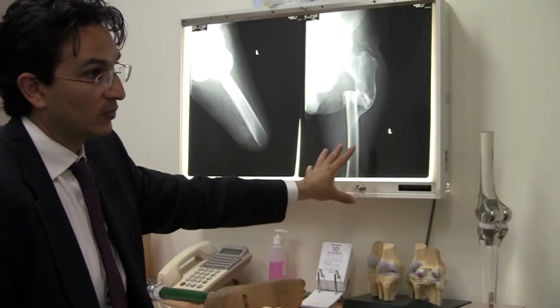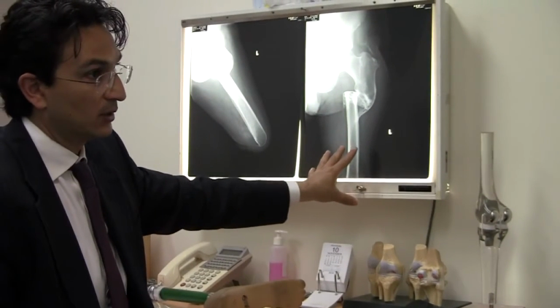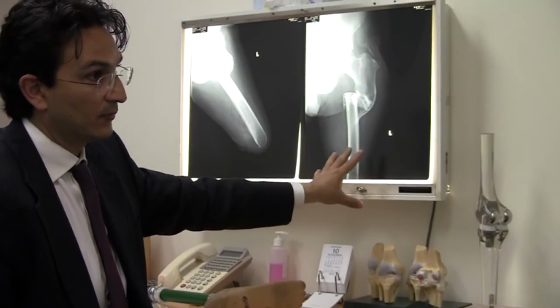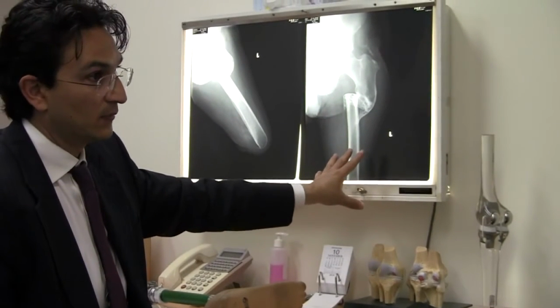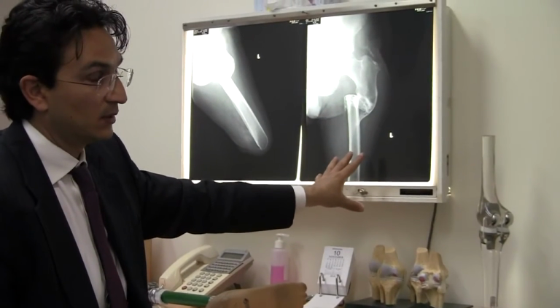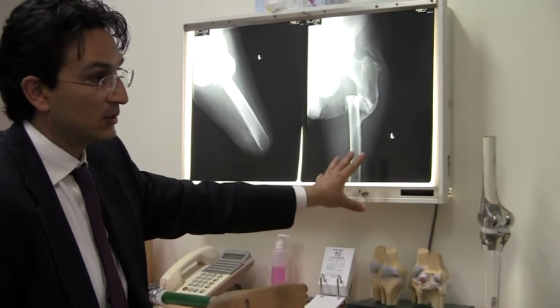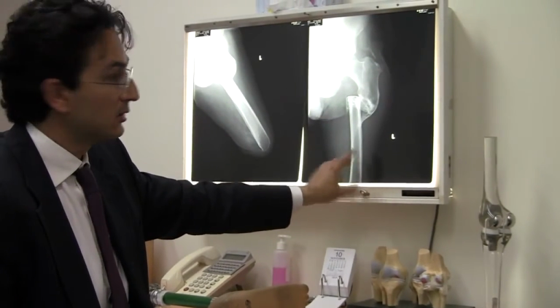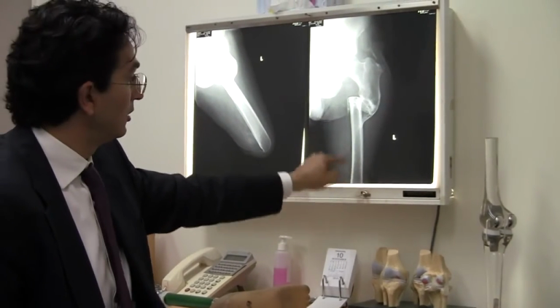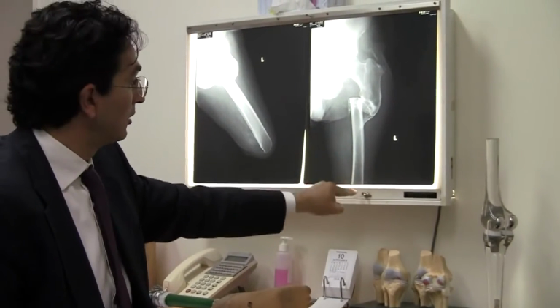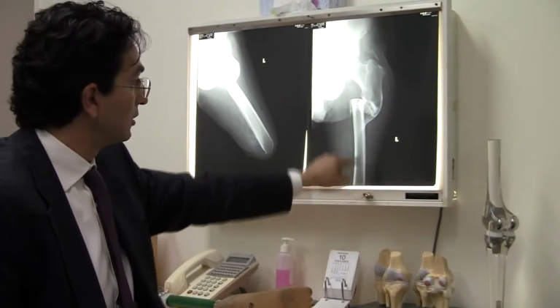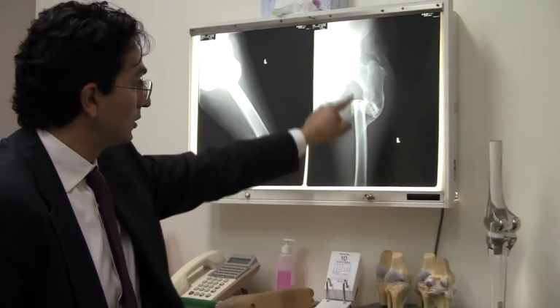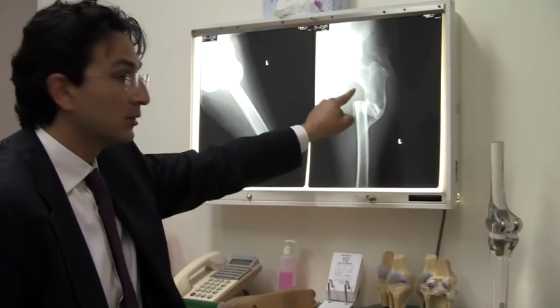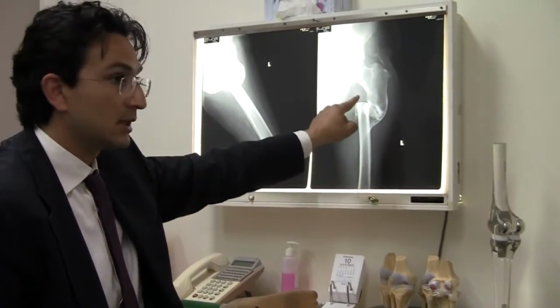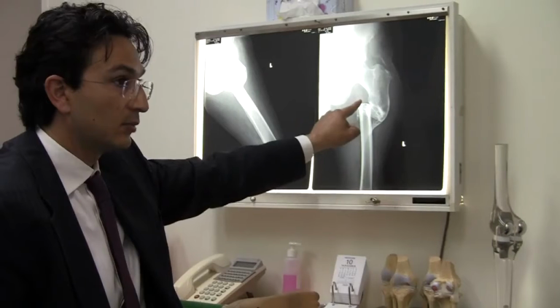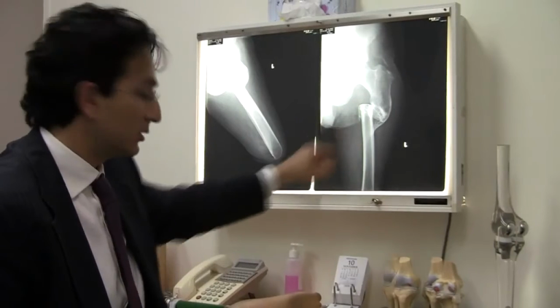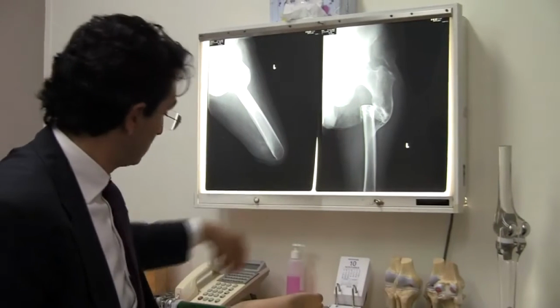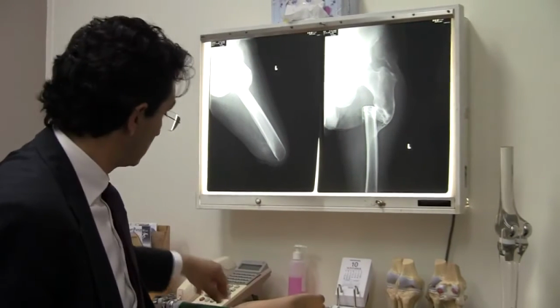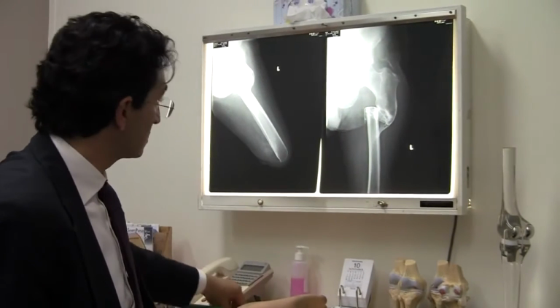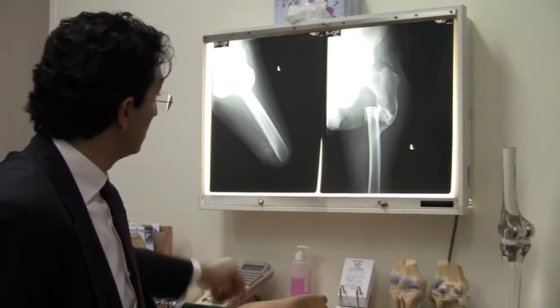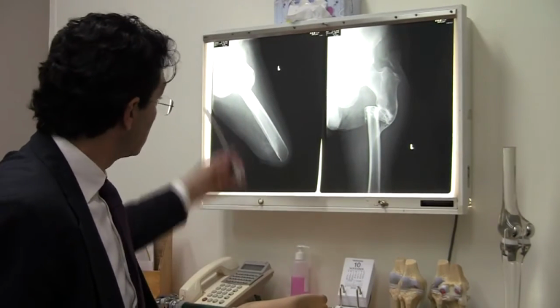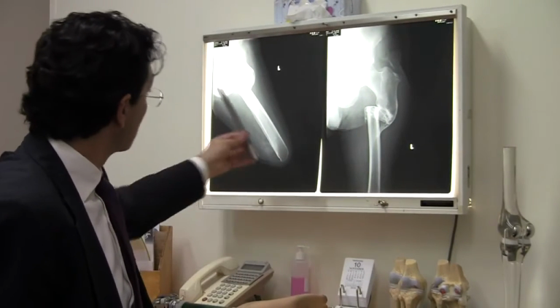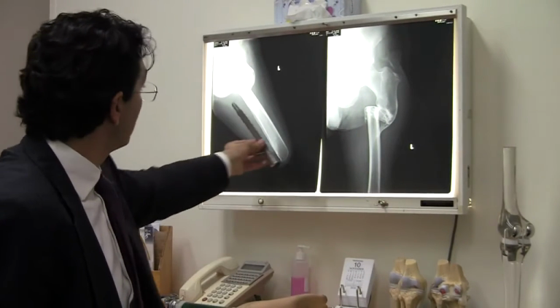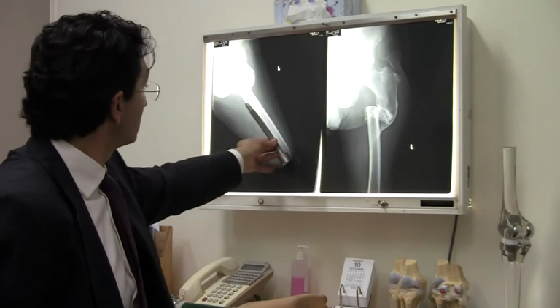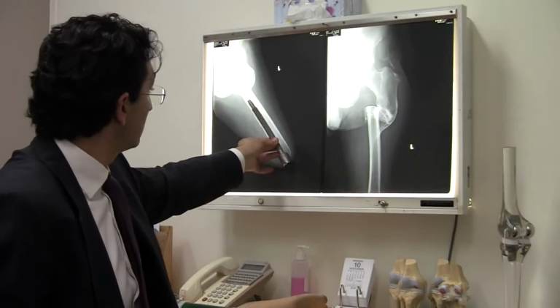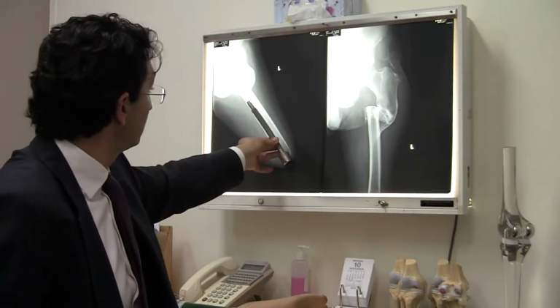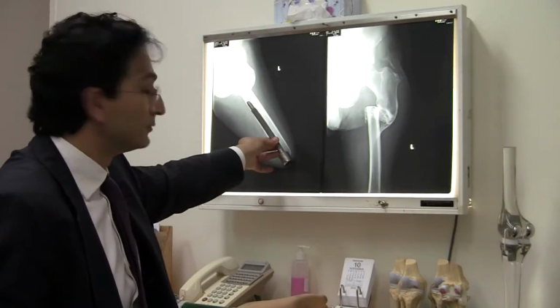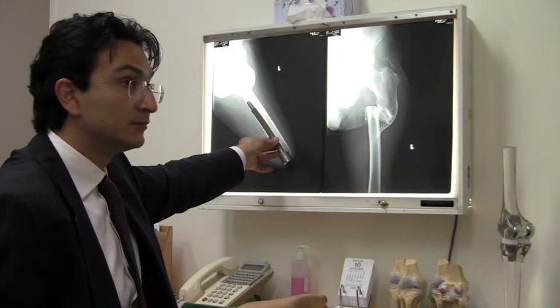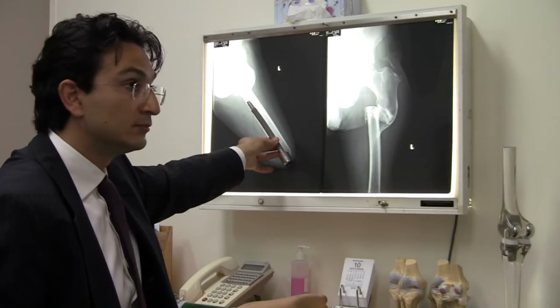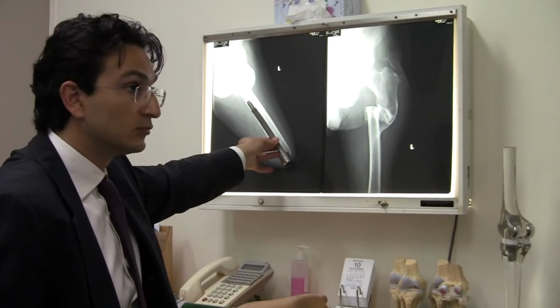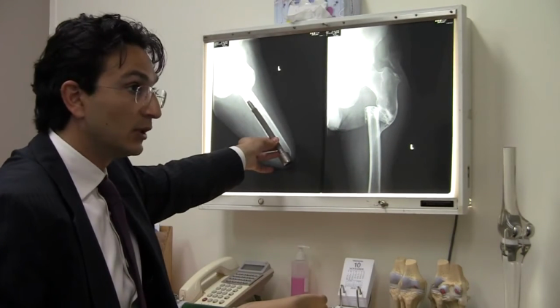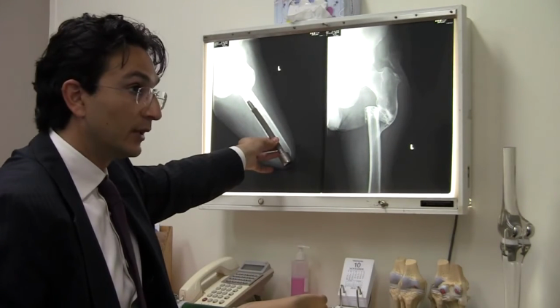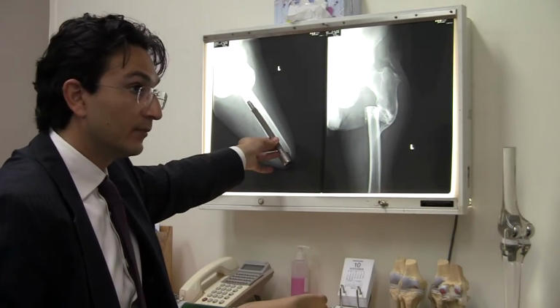Wait for it to heal — for three months. Then do the second part, which is just the conventional one, in there.